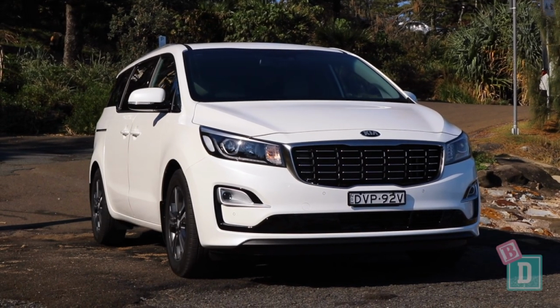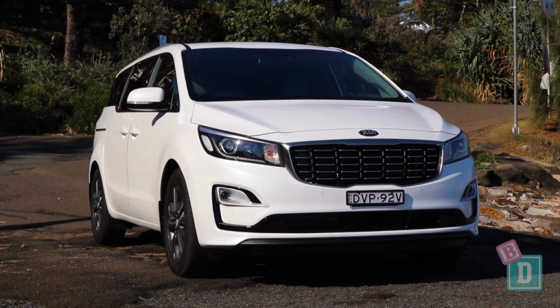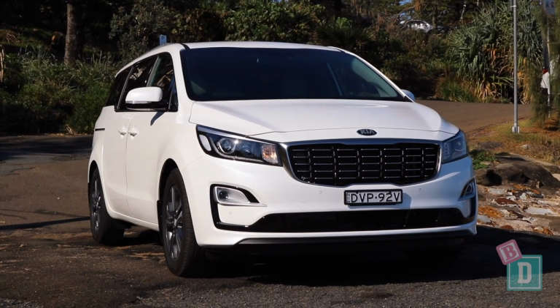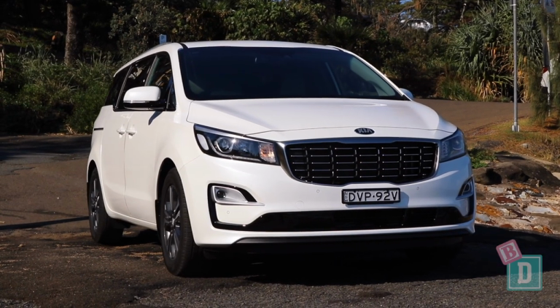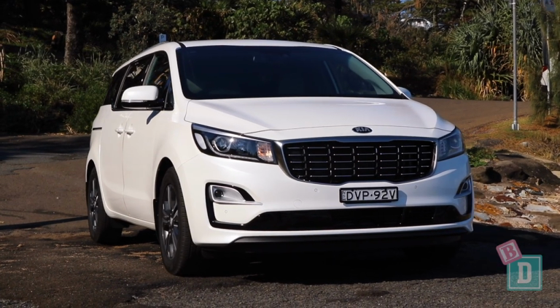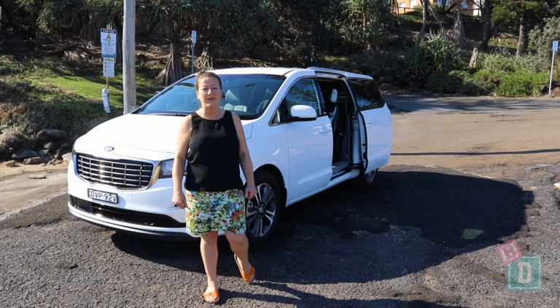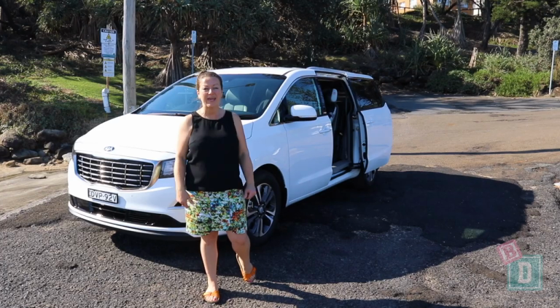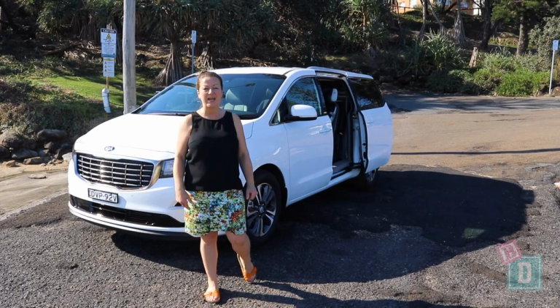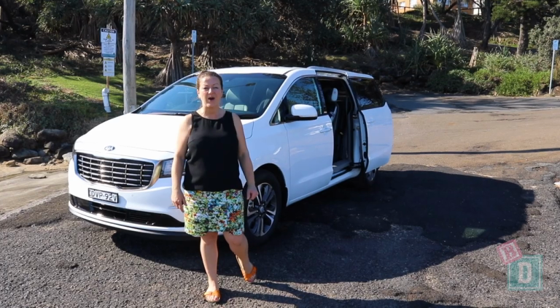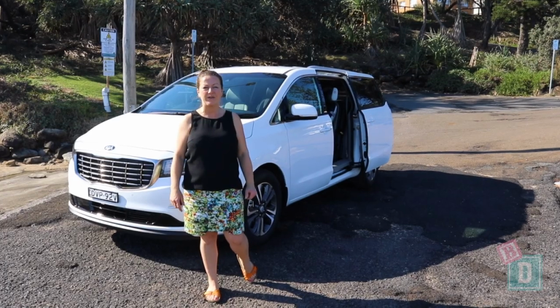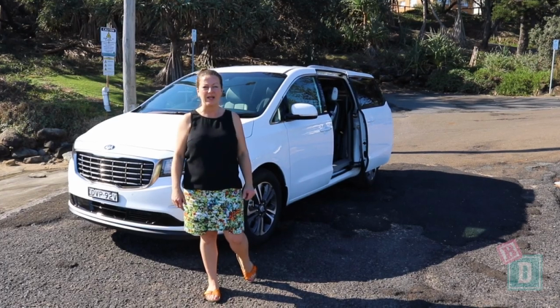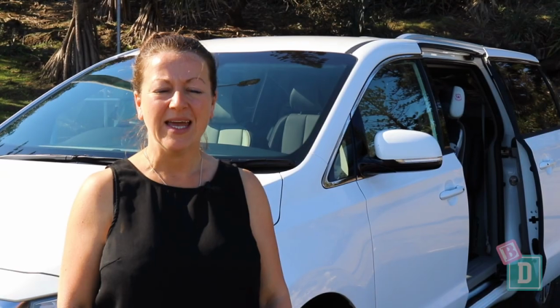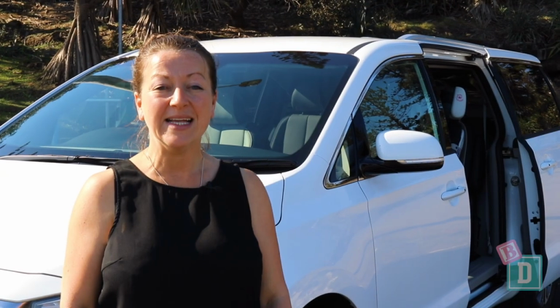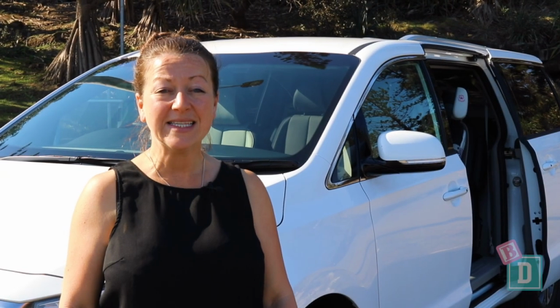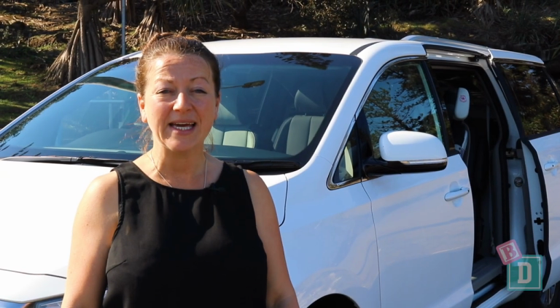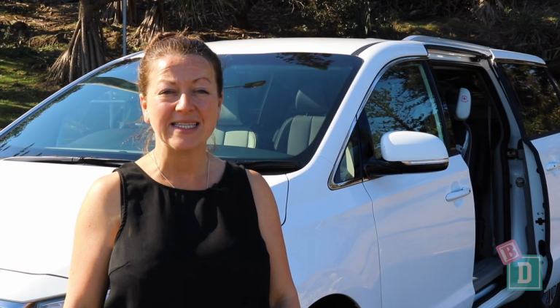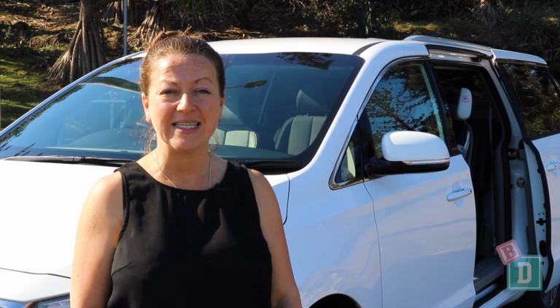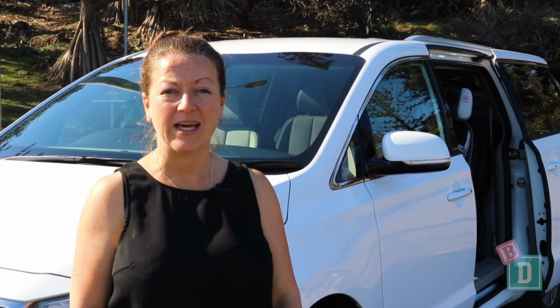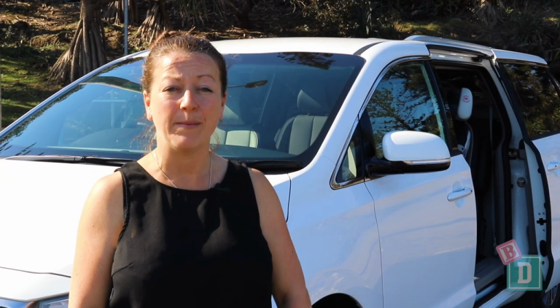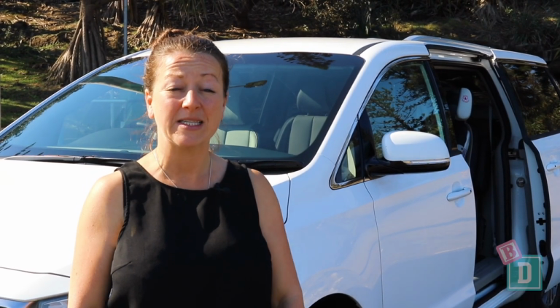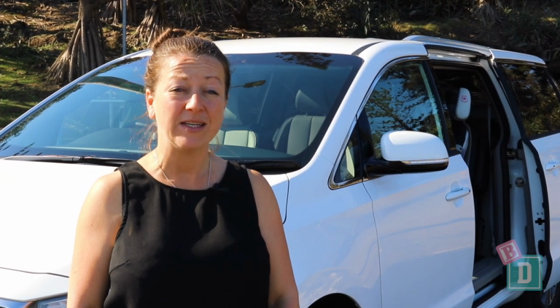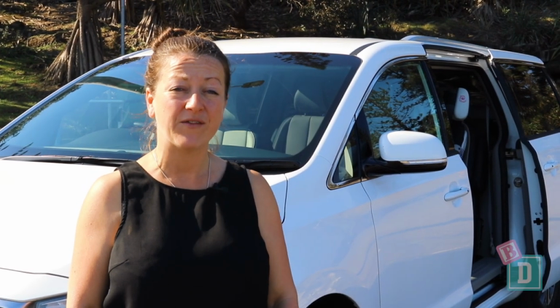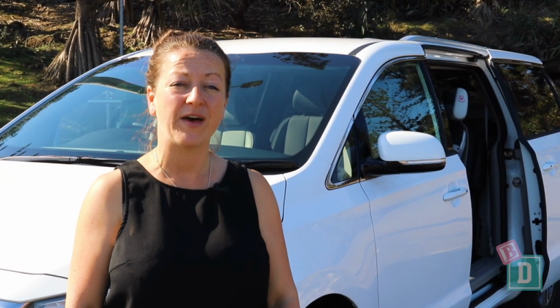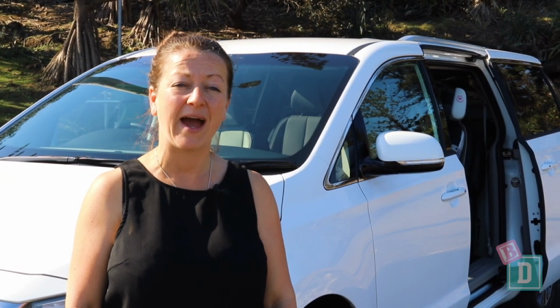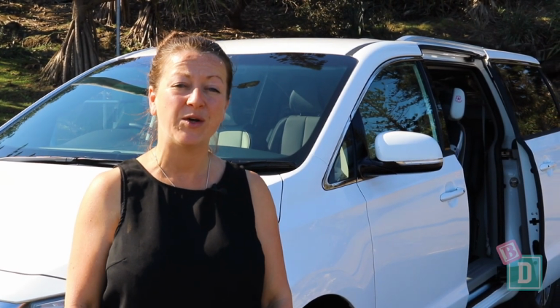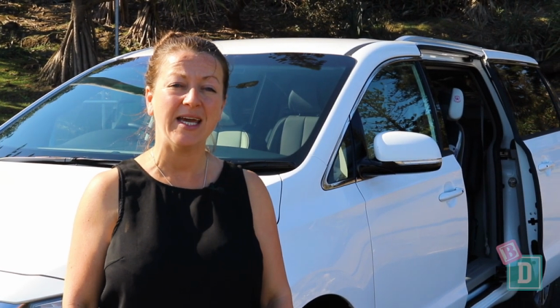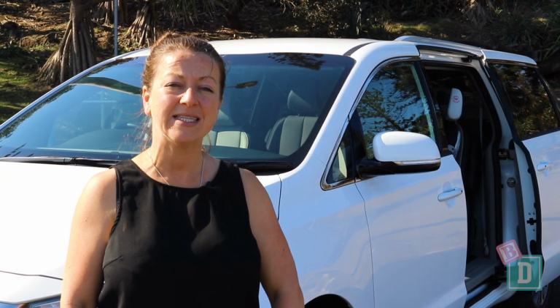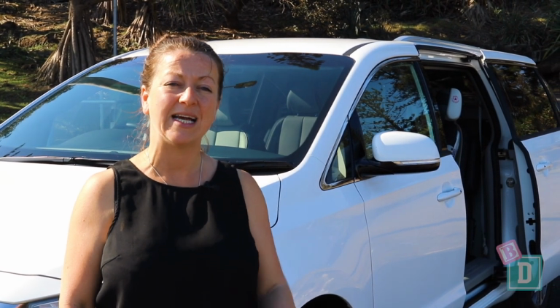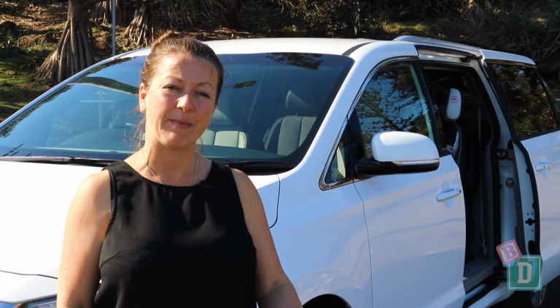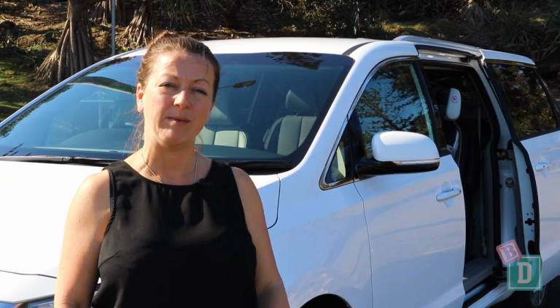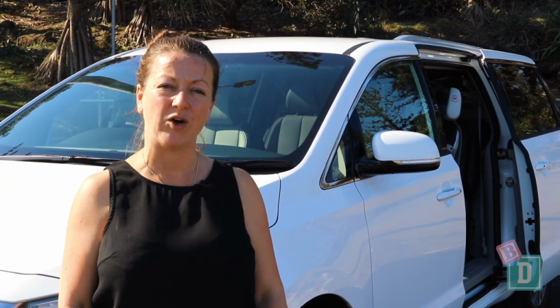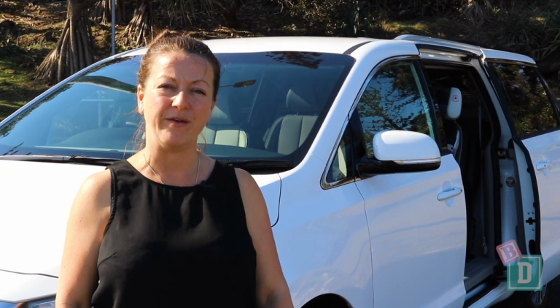Today I'm having a look at the Kia Carnival. It is an 8-seater and I'm excited to find out how good it is as a baby drive.